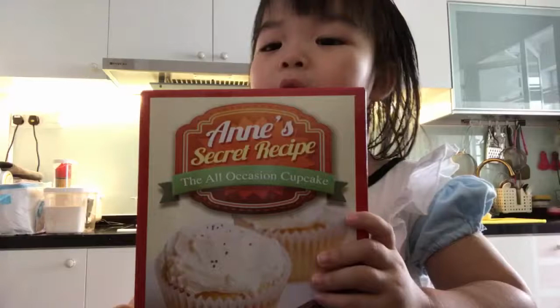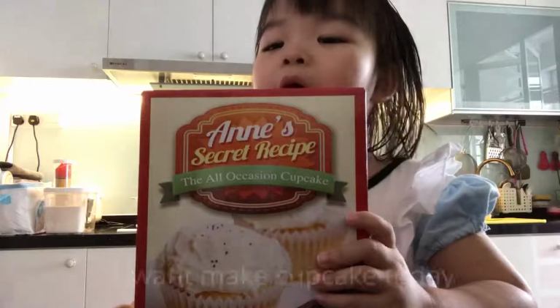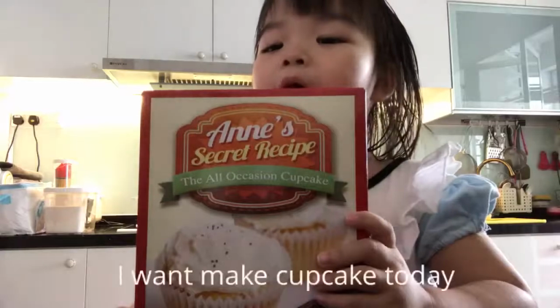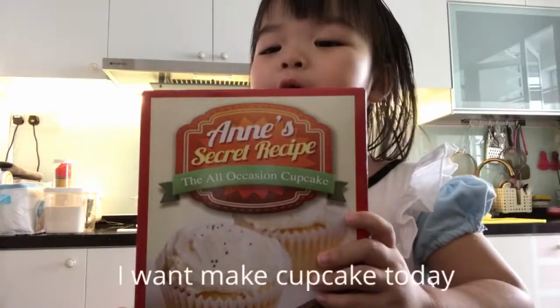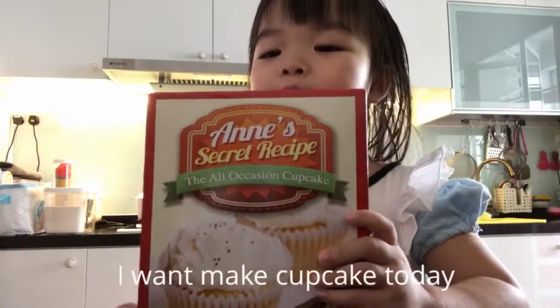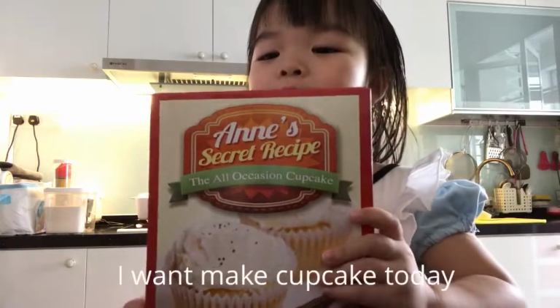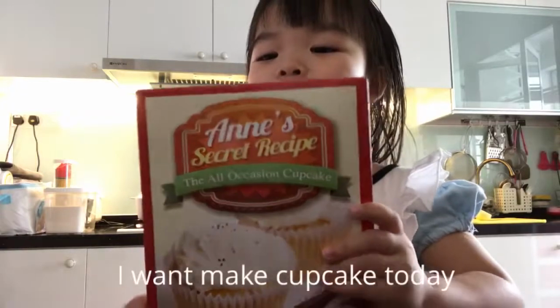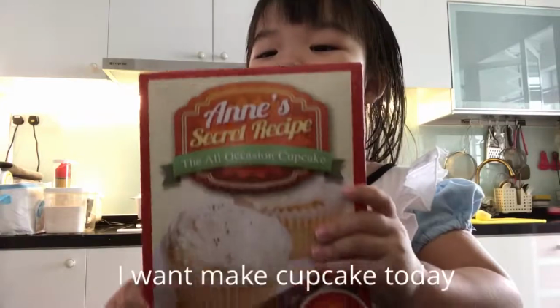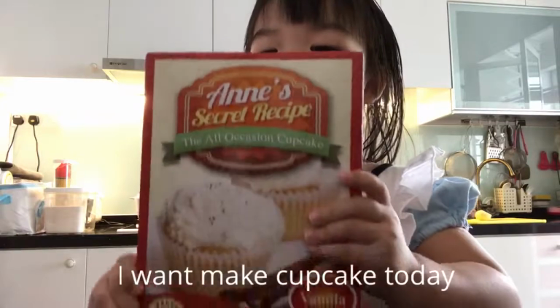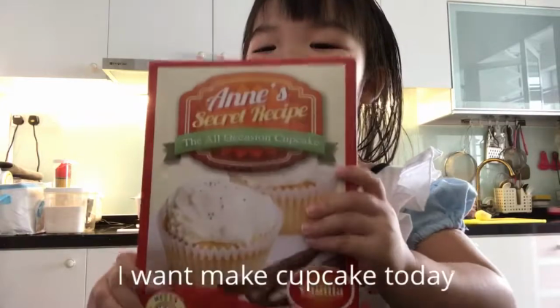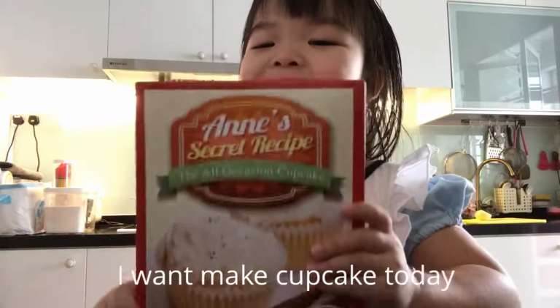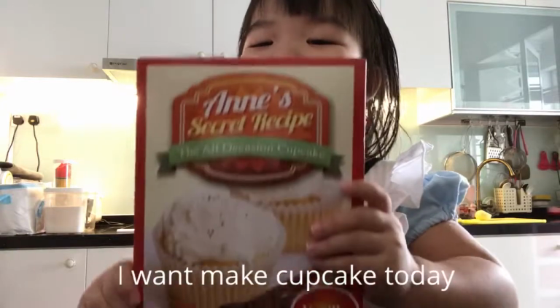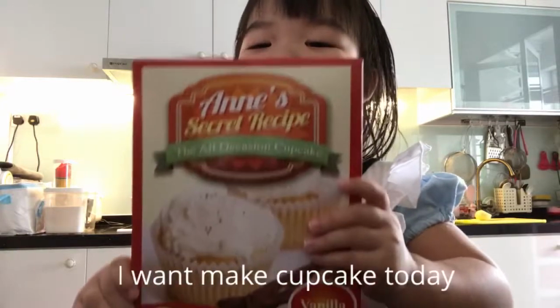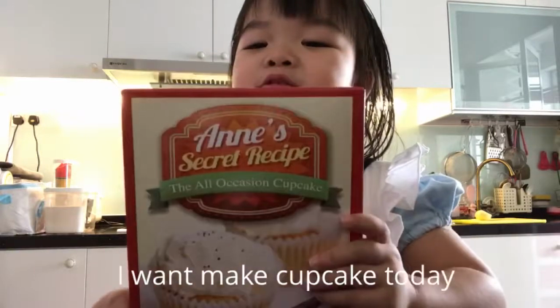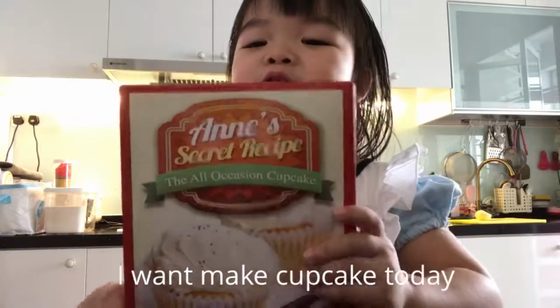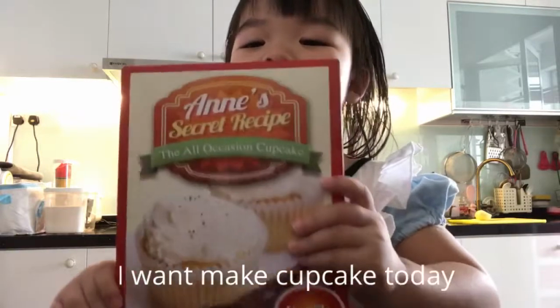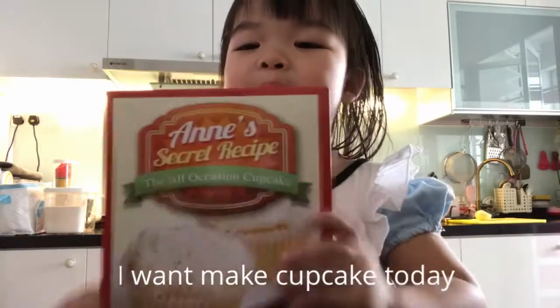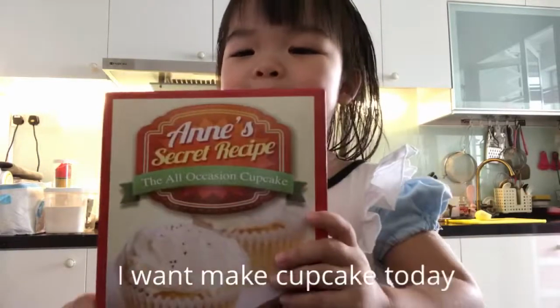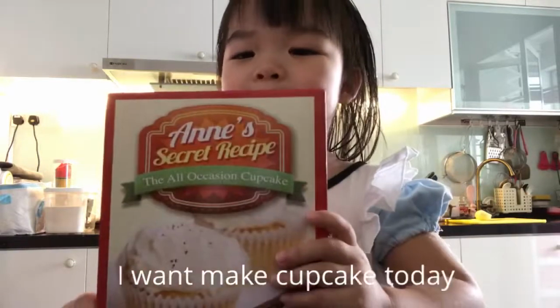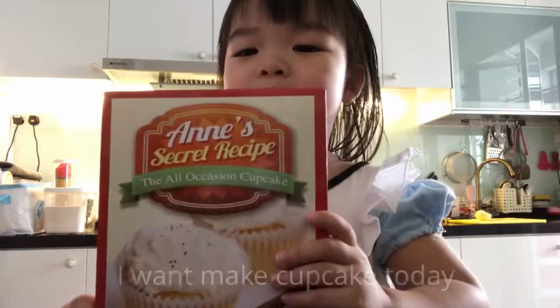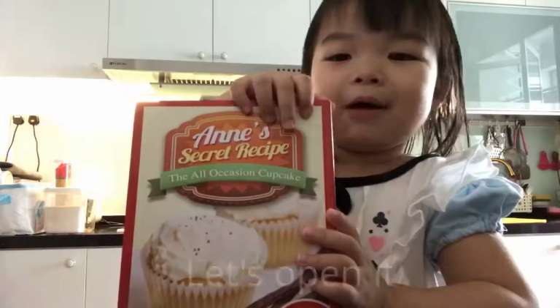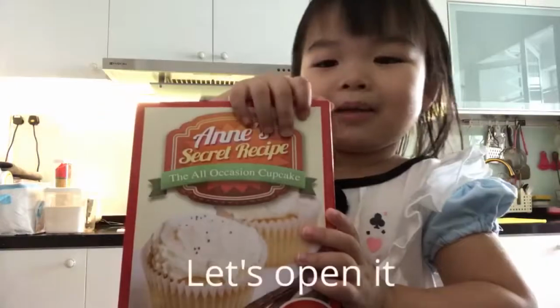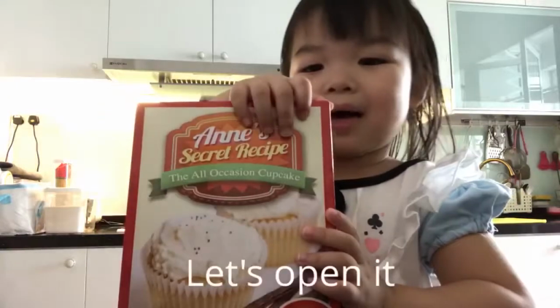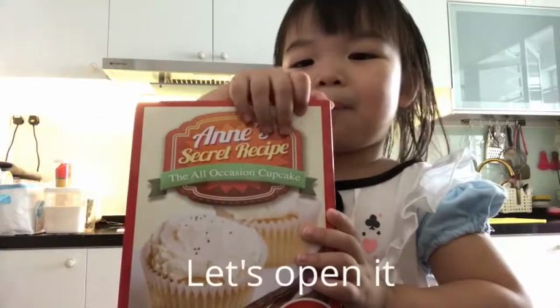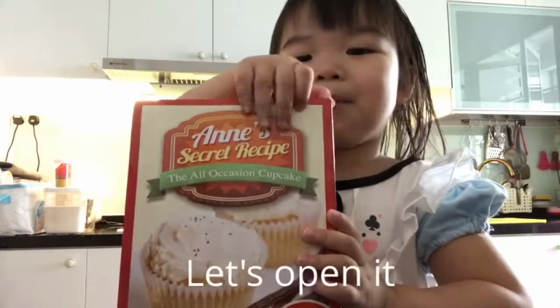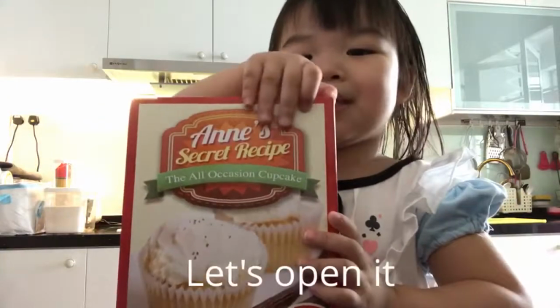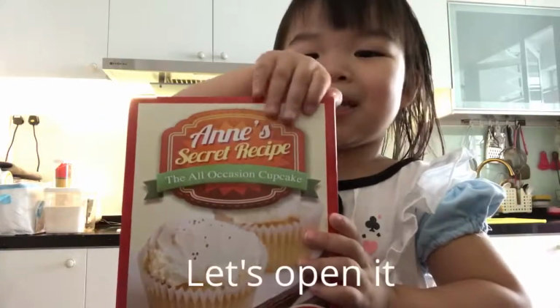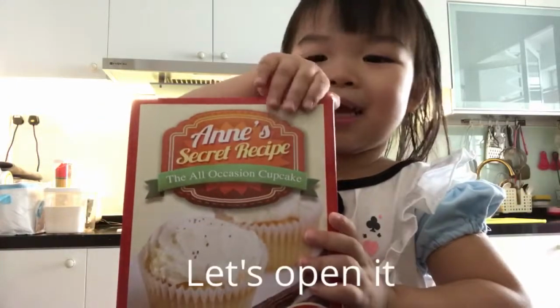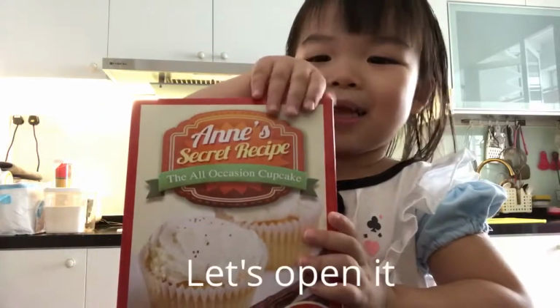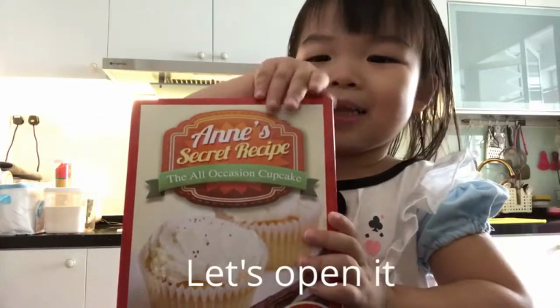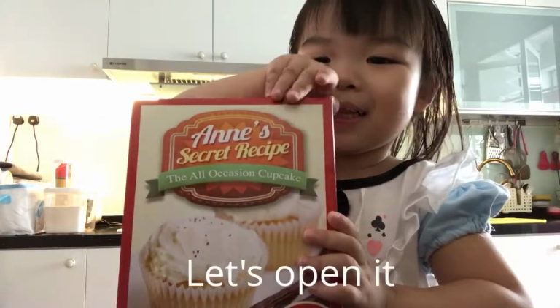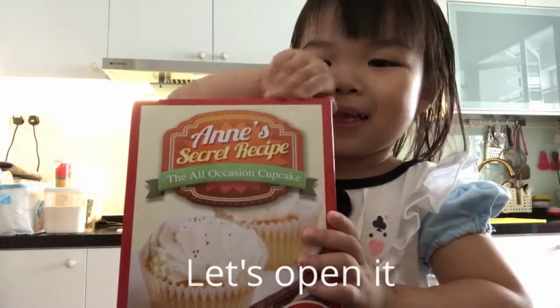I want to make cupcakes today. Let's open it.